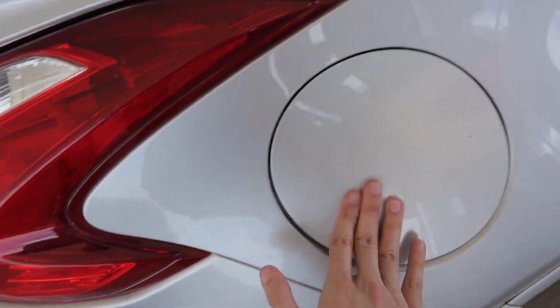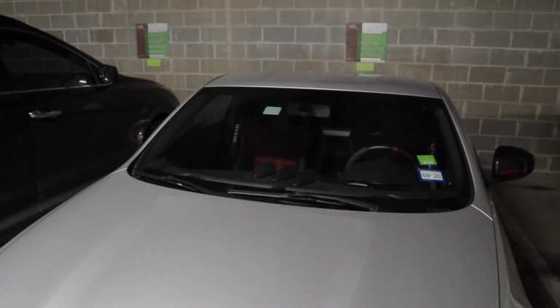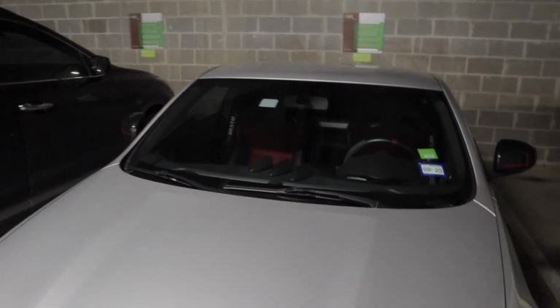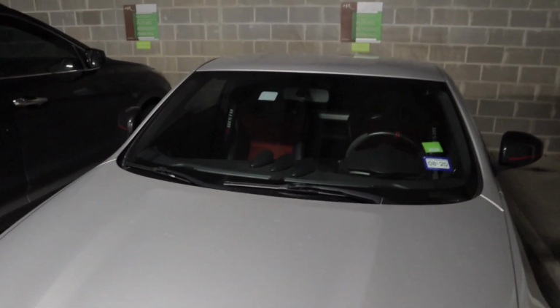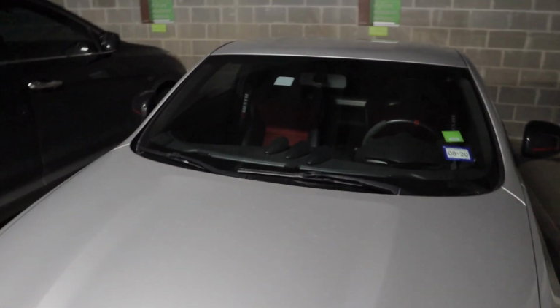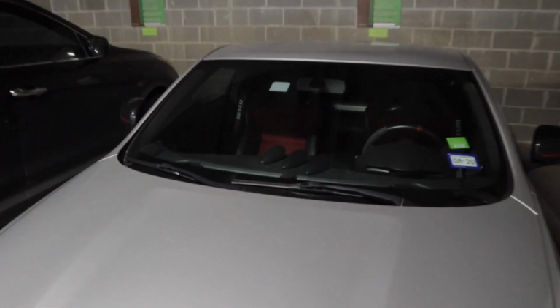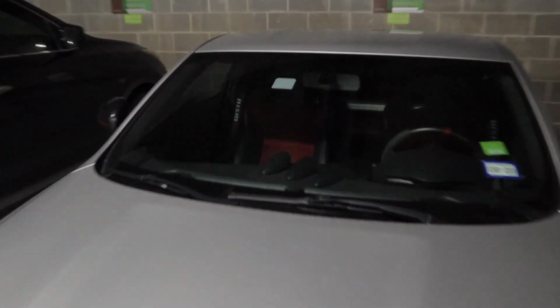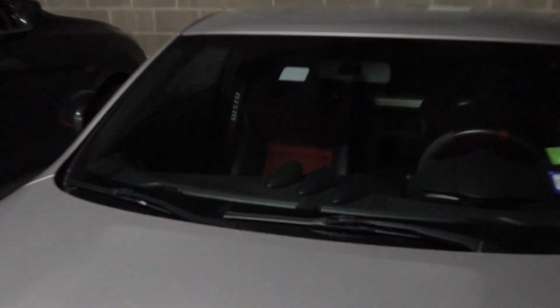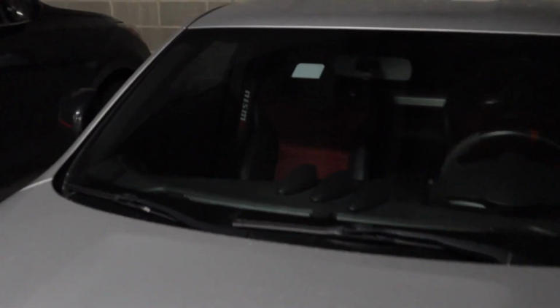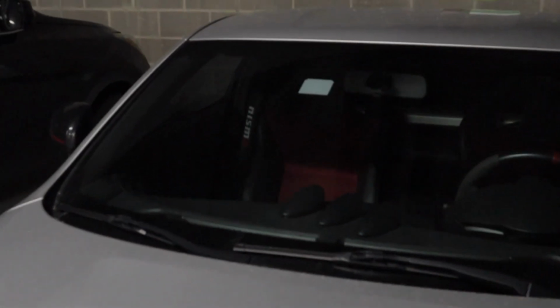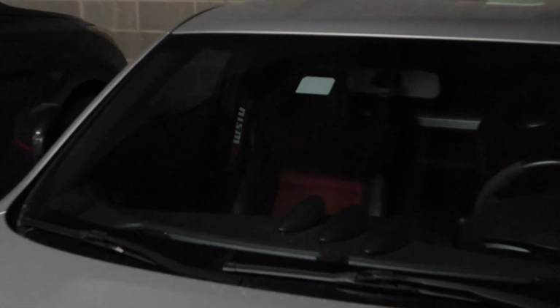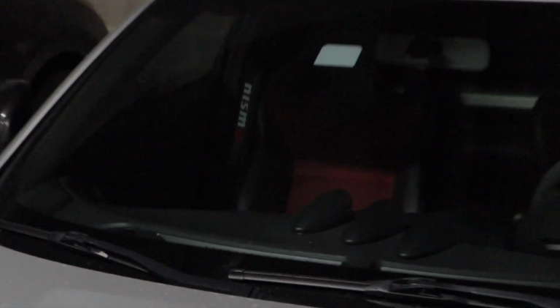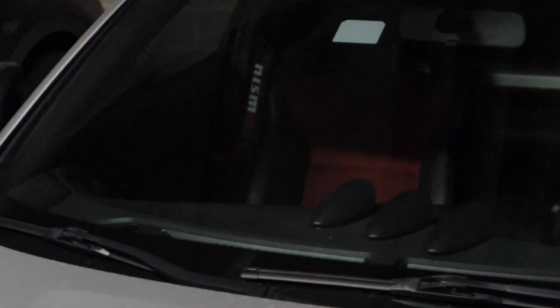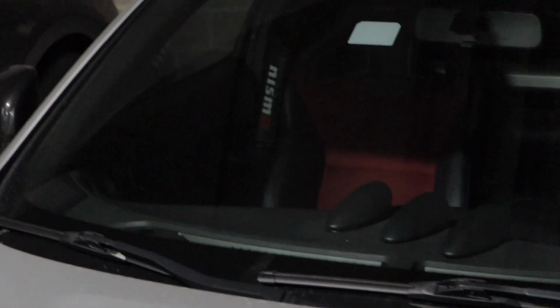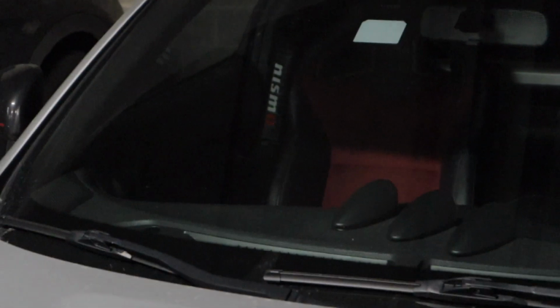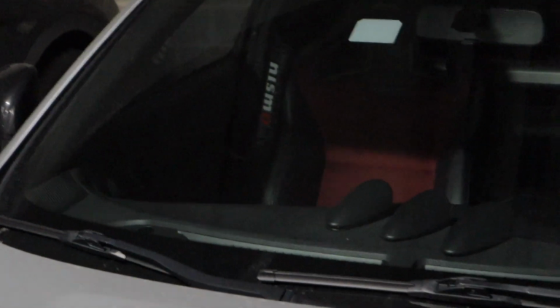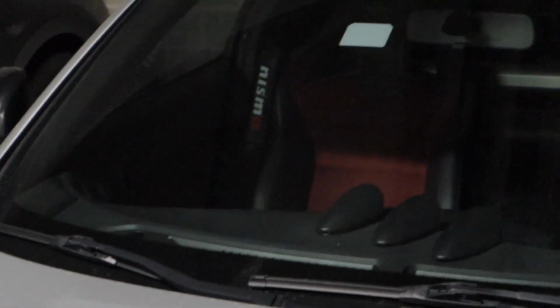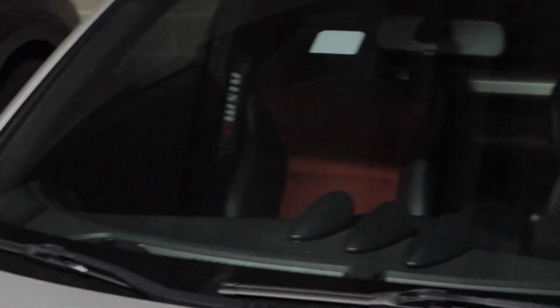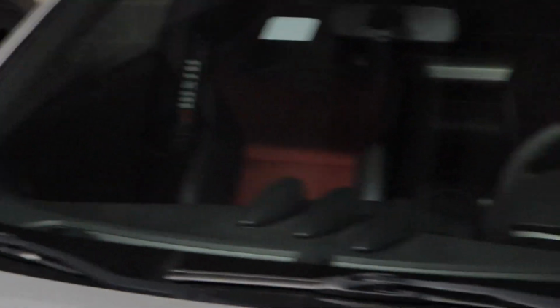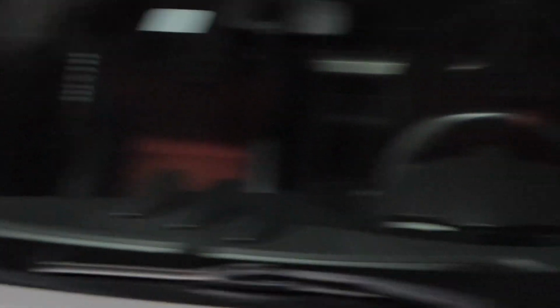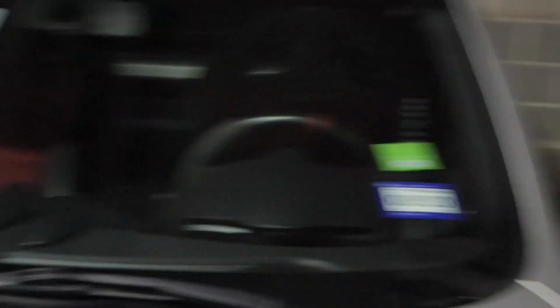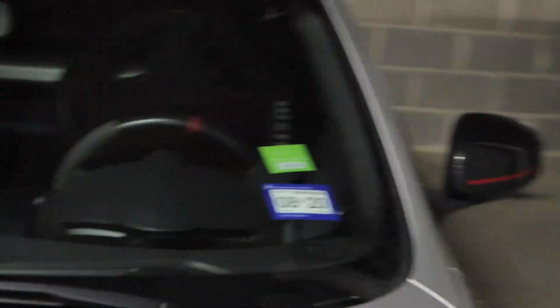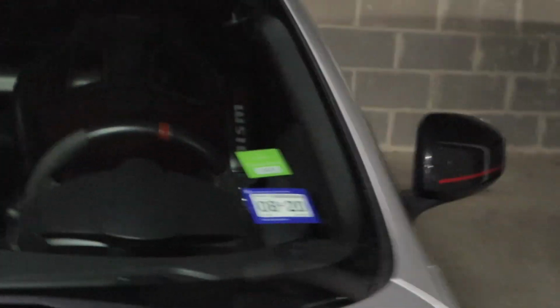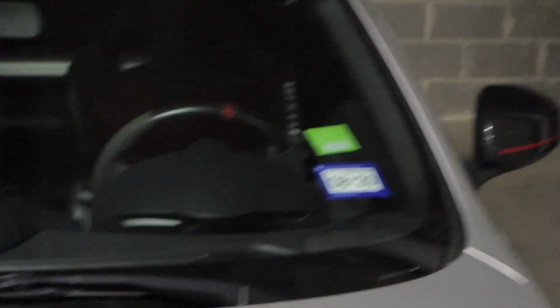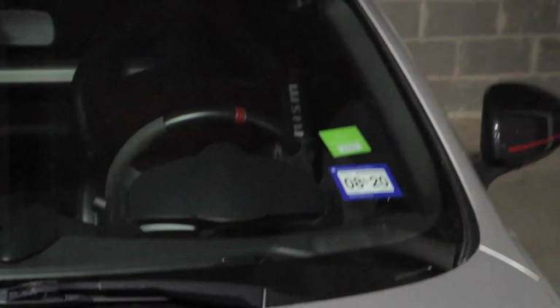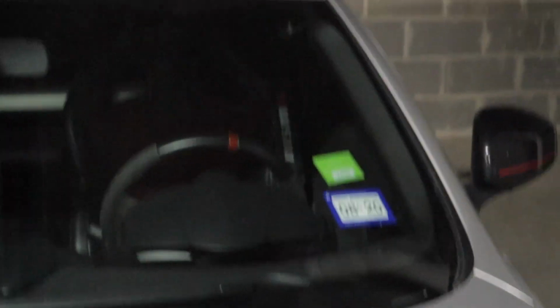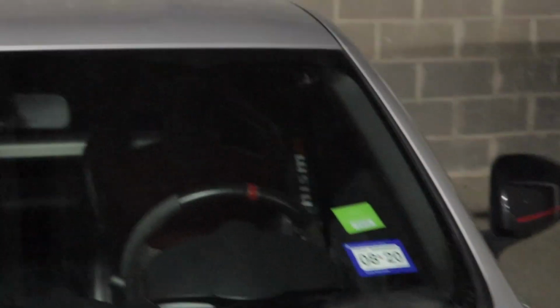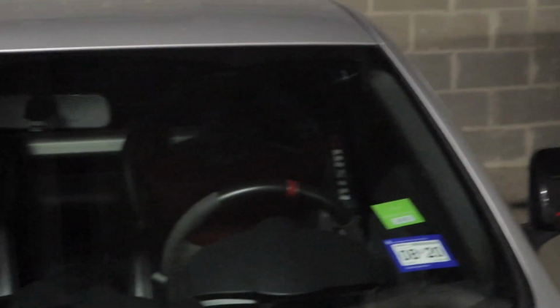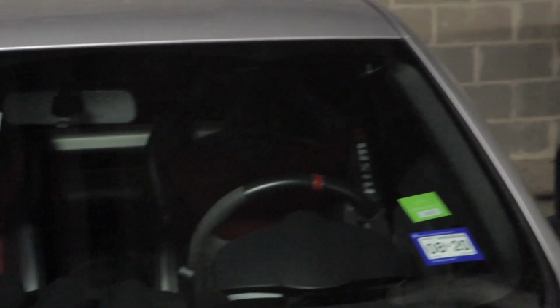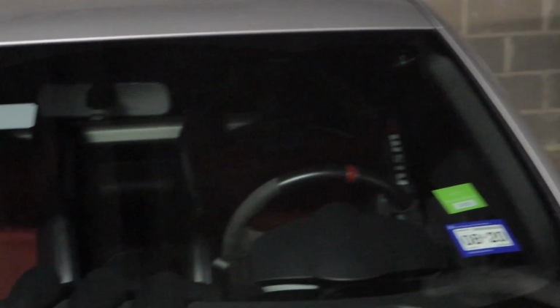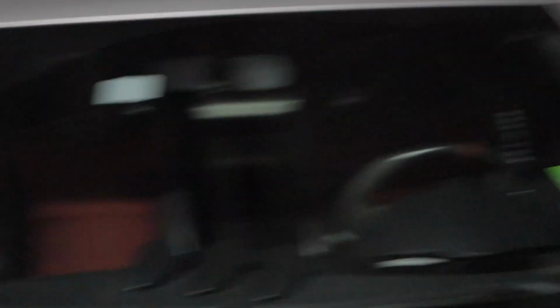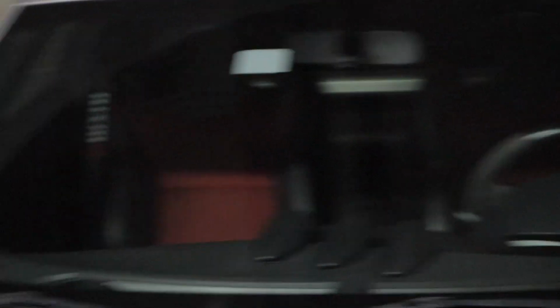Also check this out — I just got these new Nismo seatbelt covers. They look super sick.